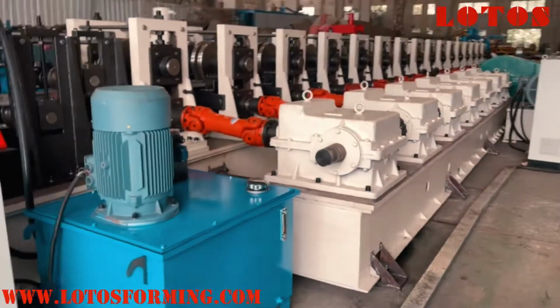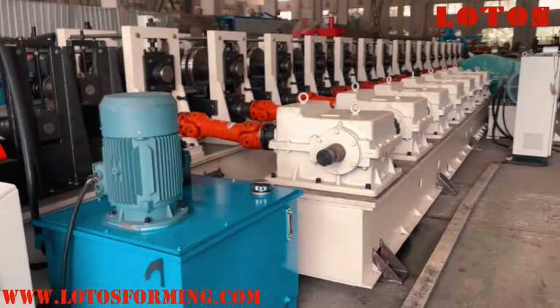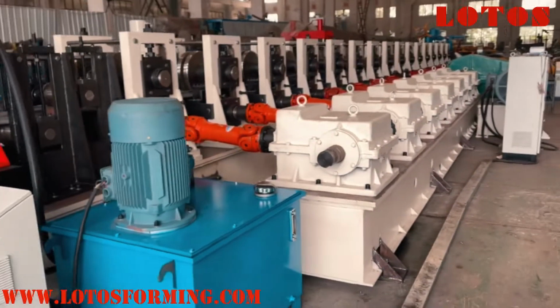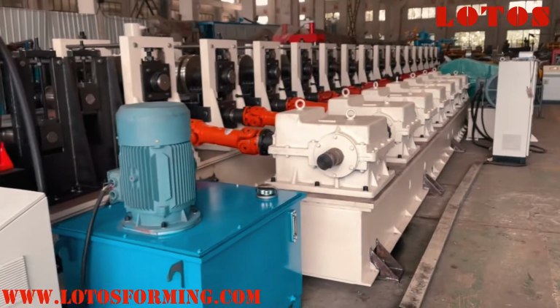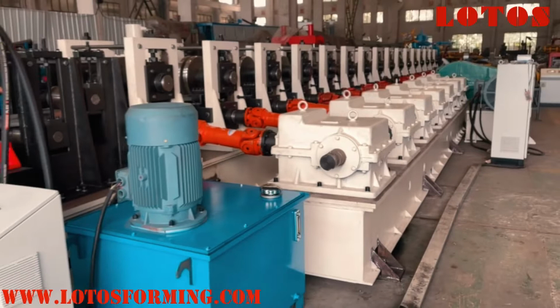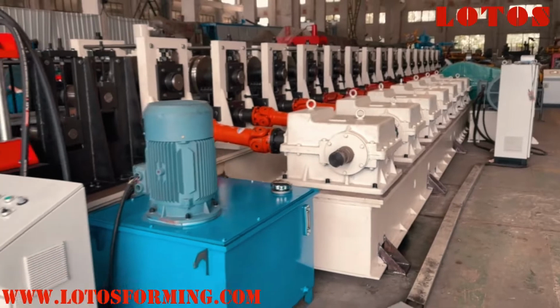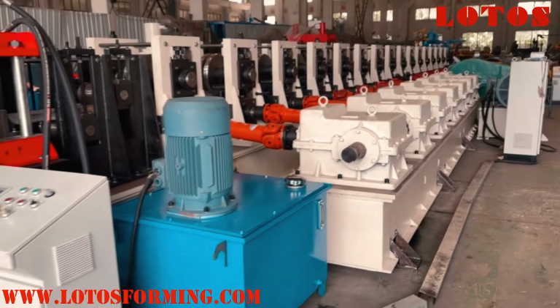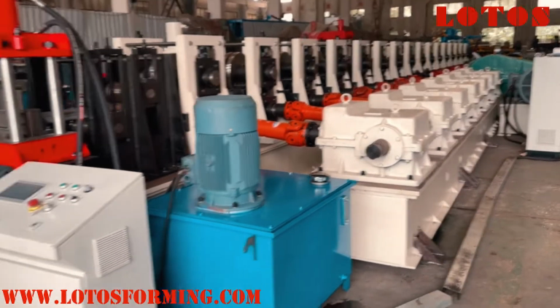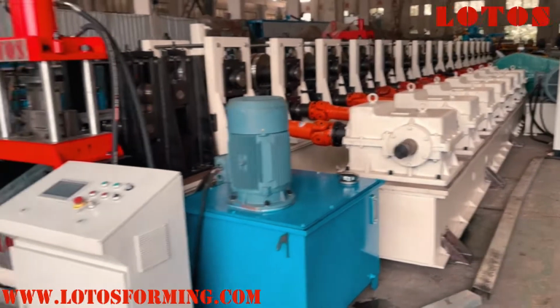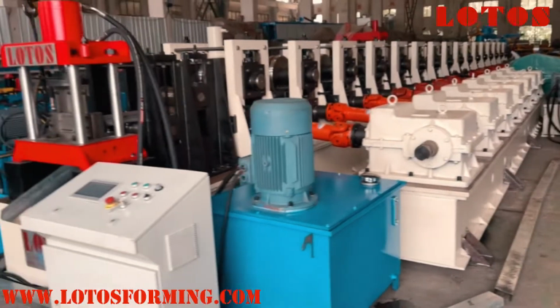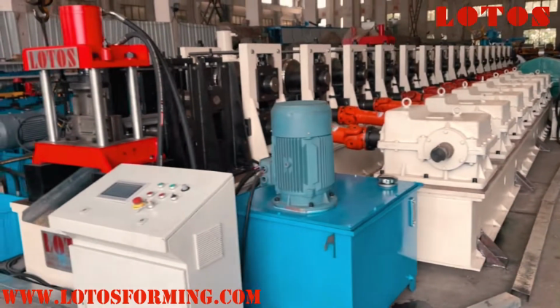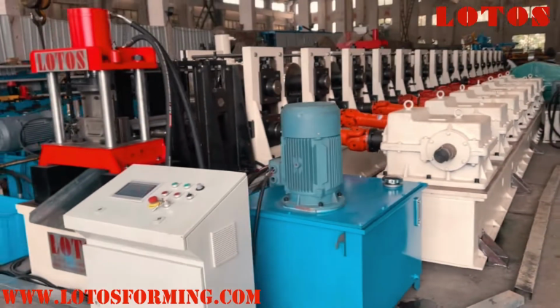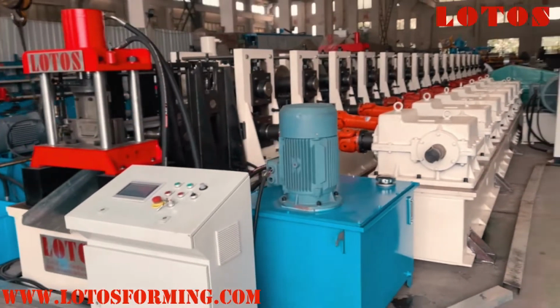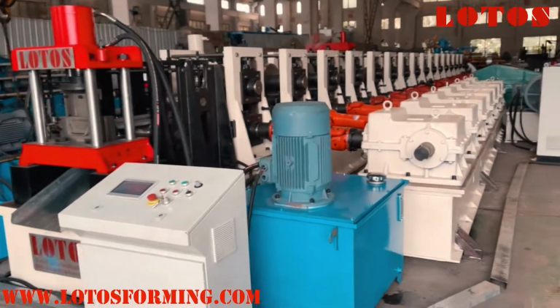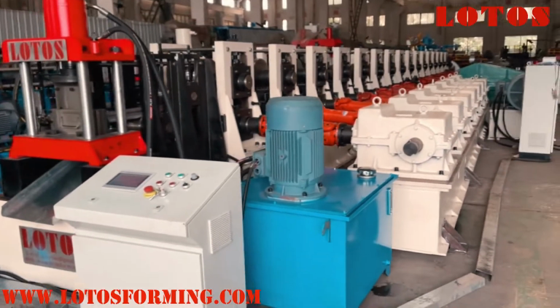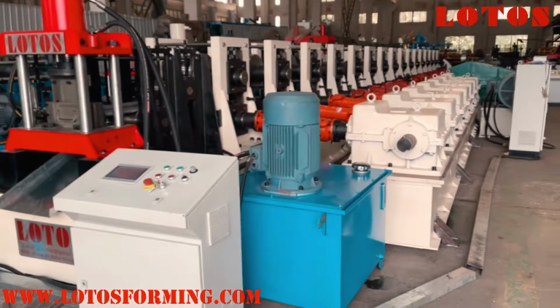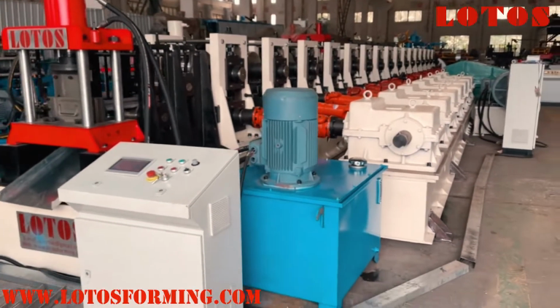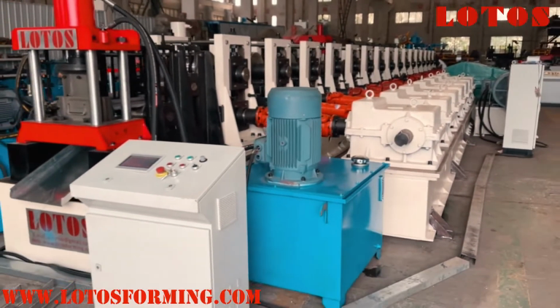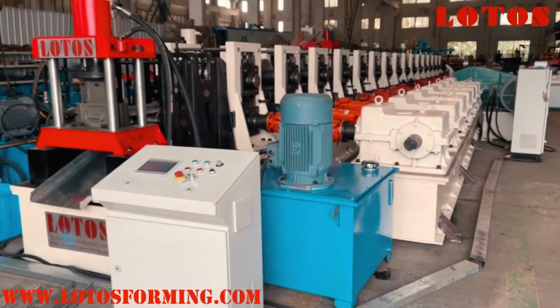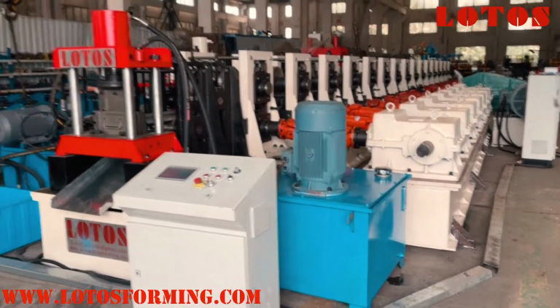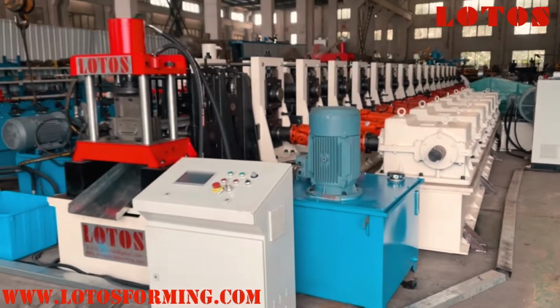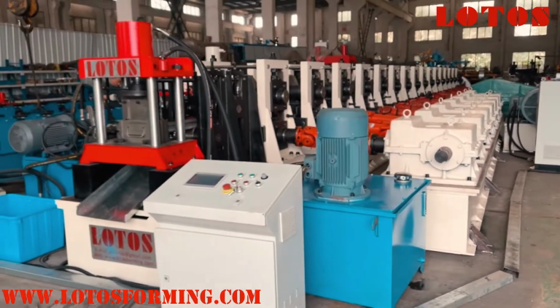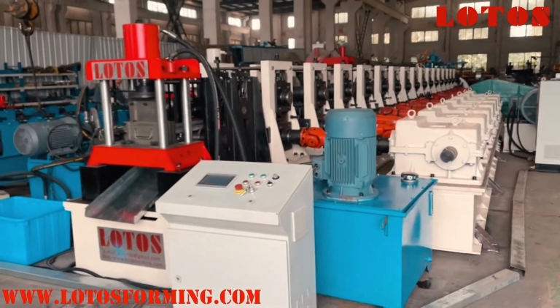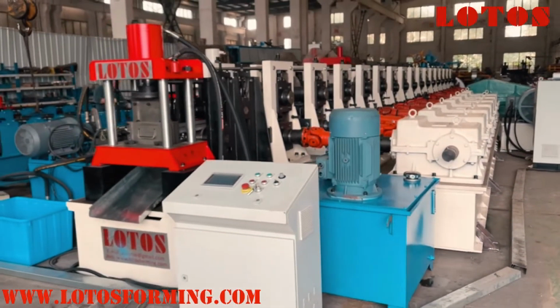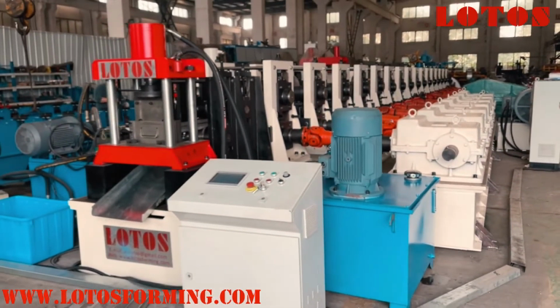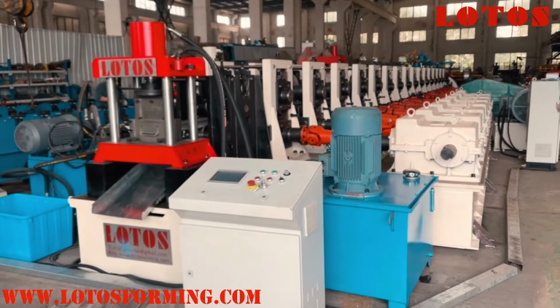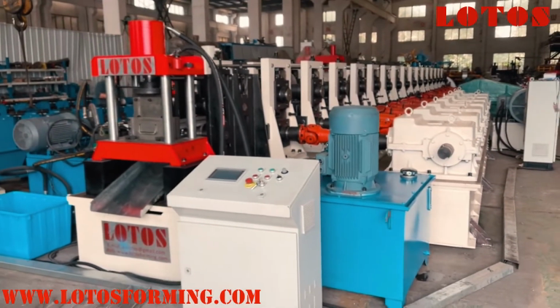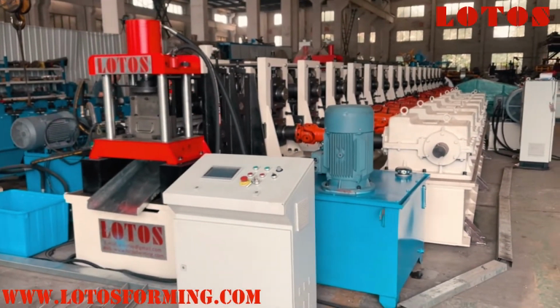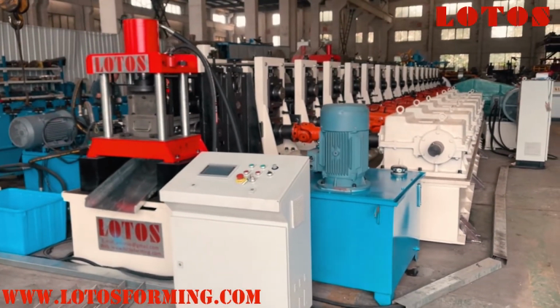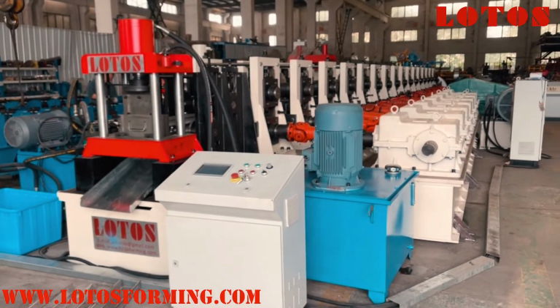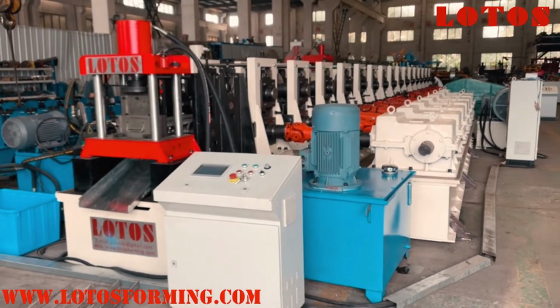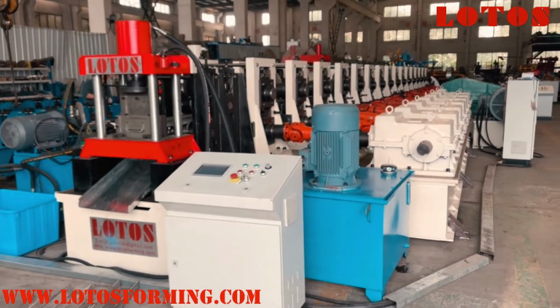So this is the whole view of this 8mm U-purling machine.